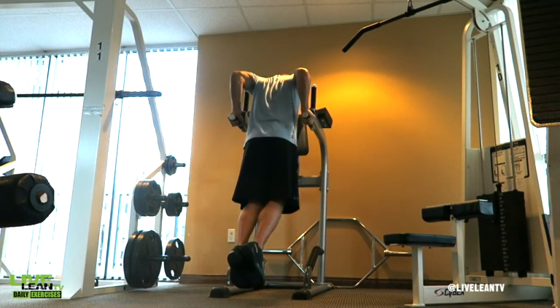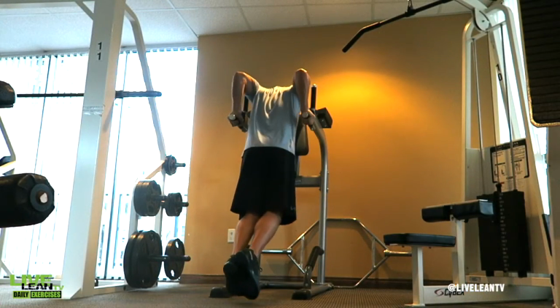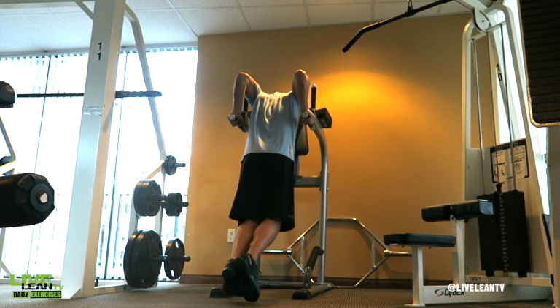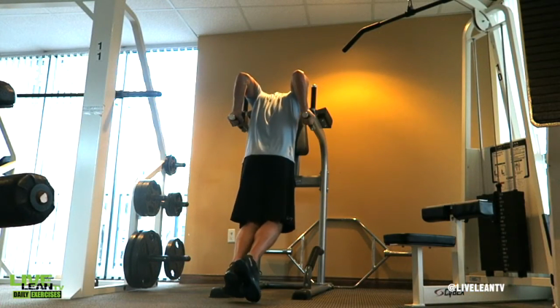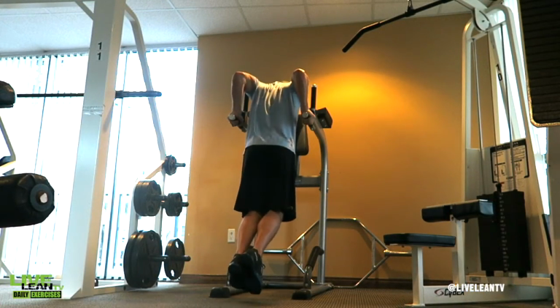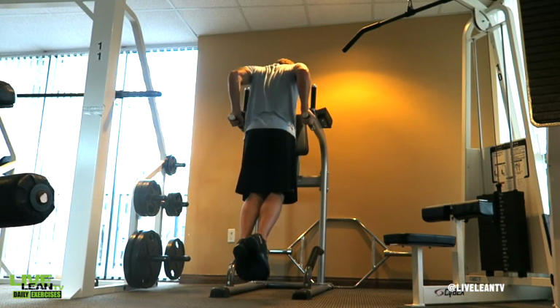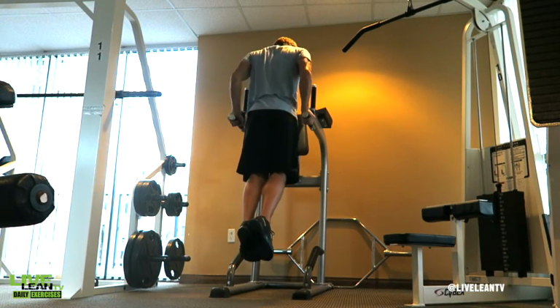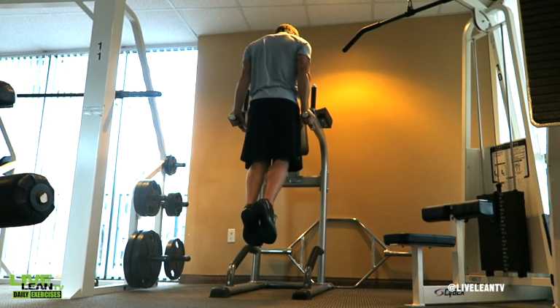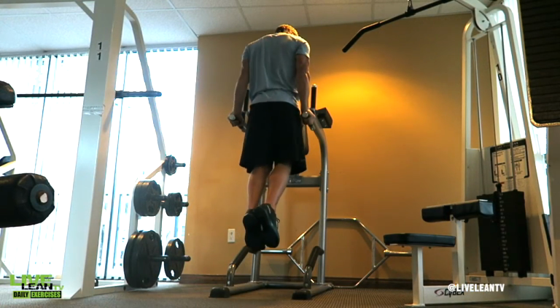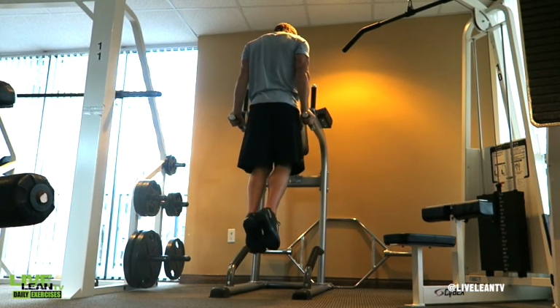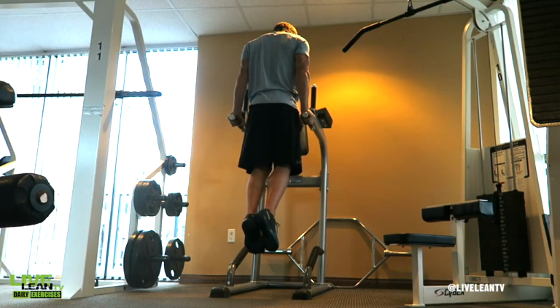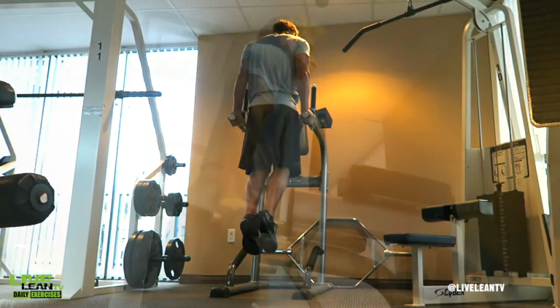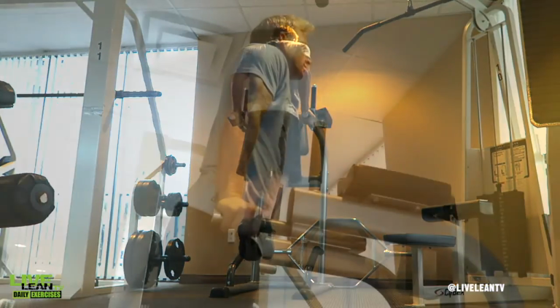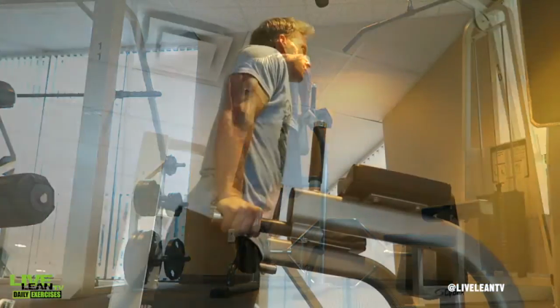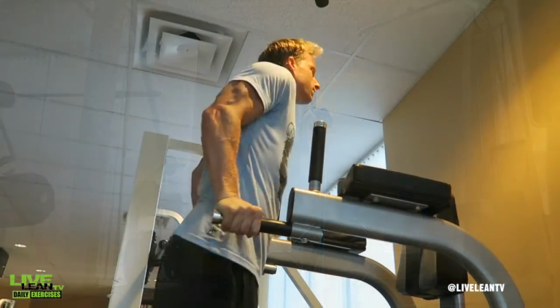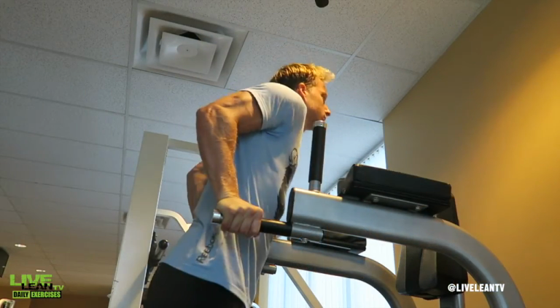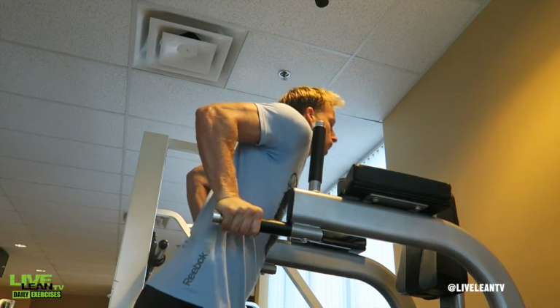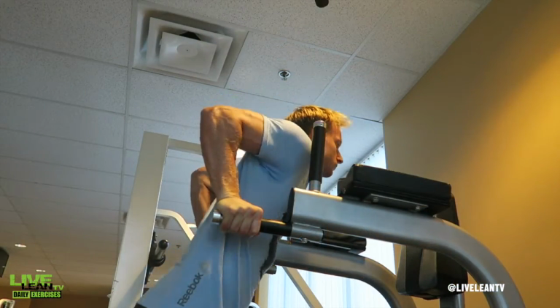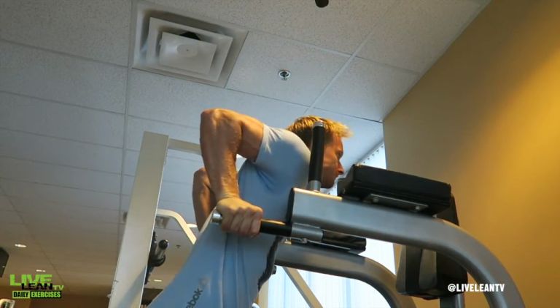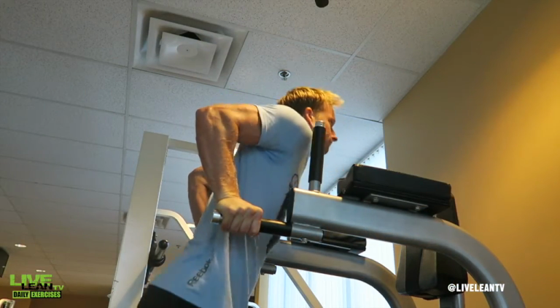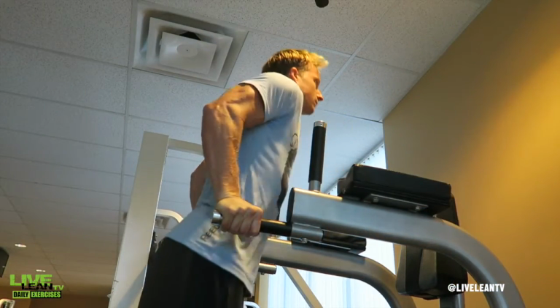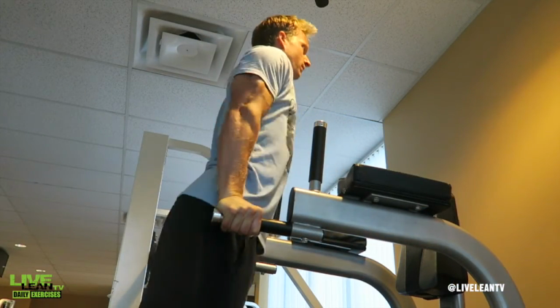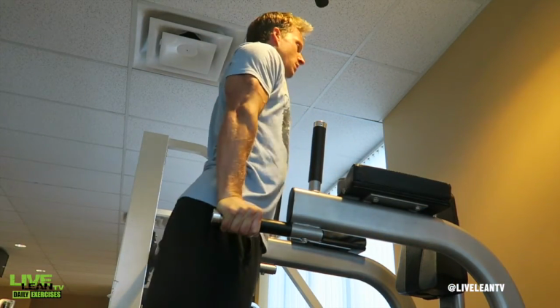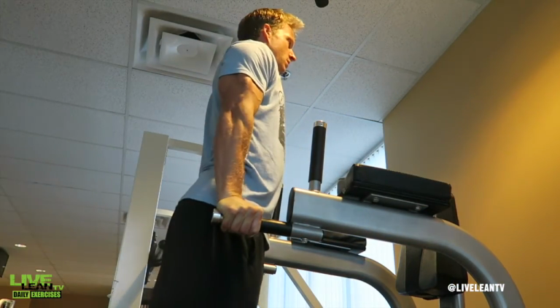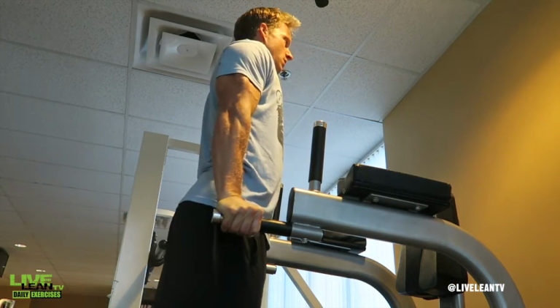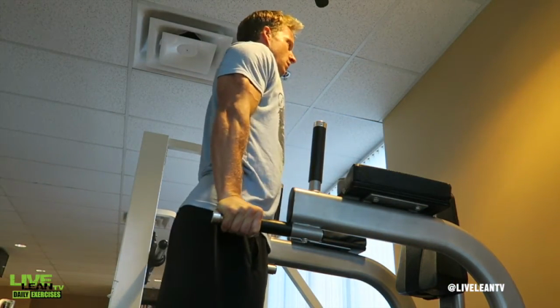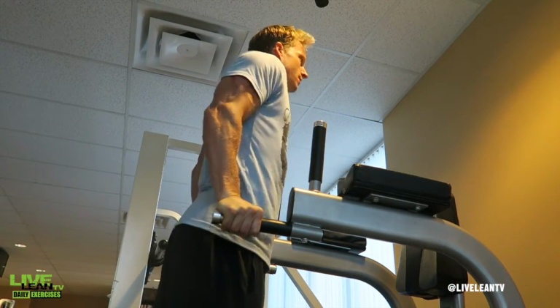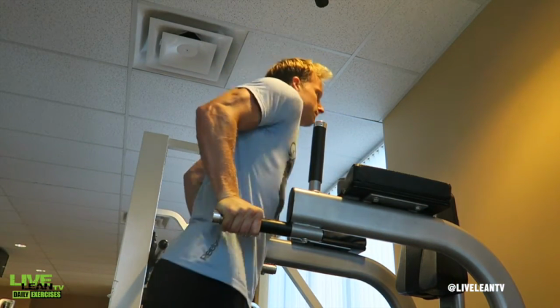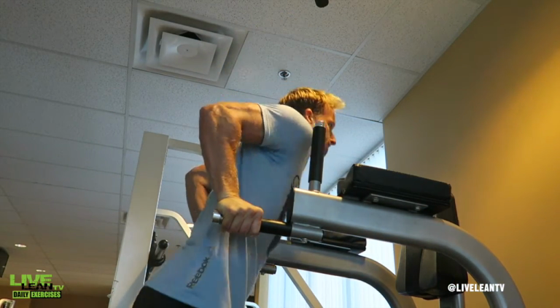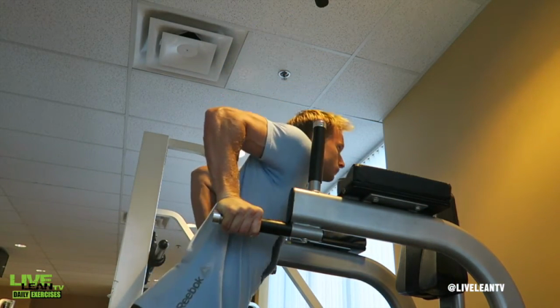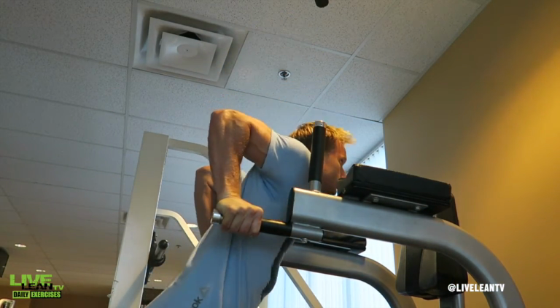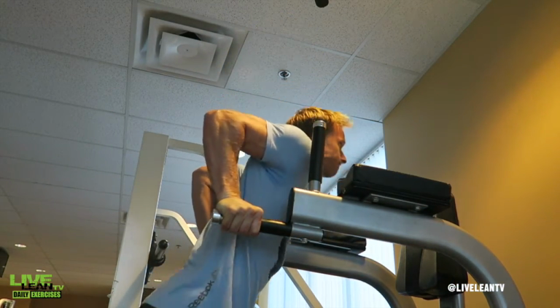Pause, then push yourself back up to the starting position and squeeze with your arms fully extended. Then repeat.